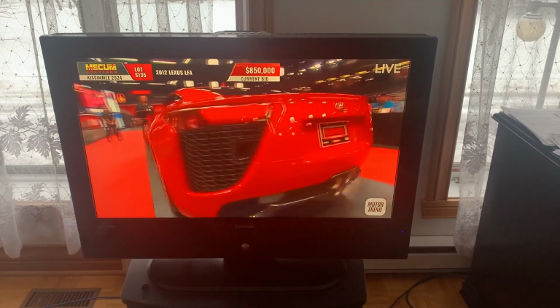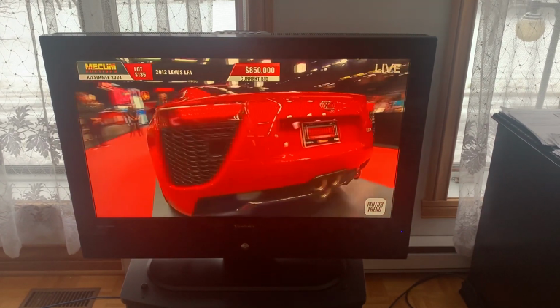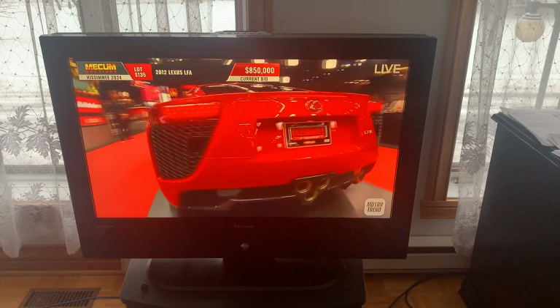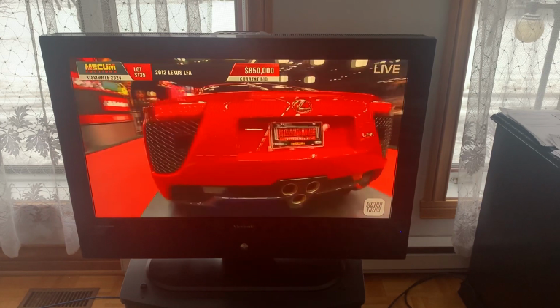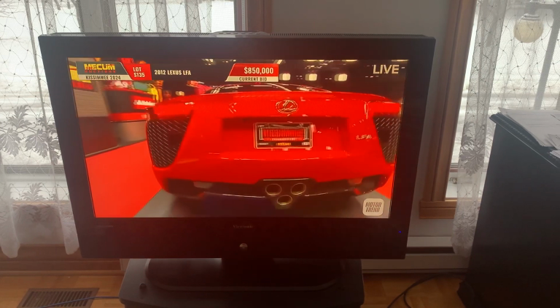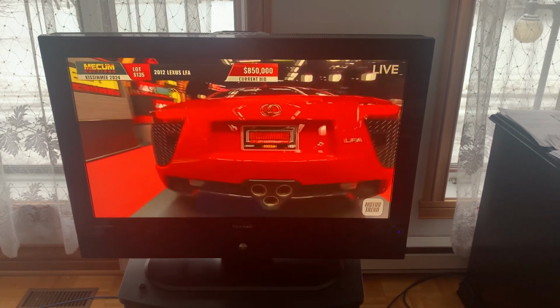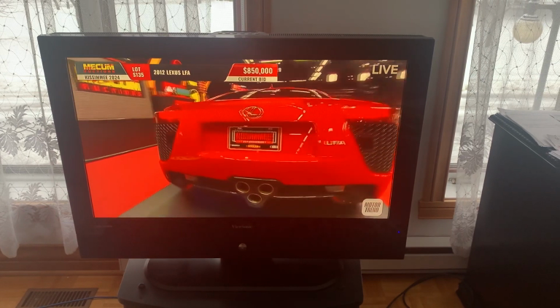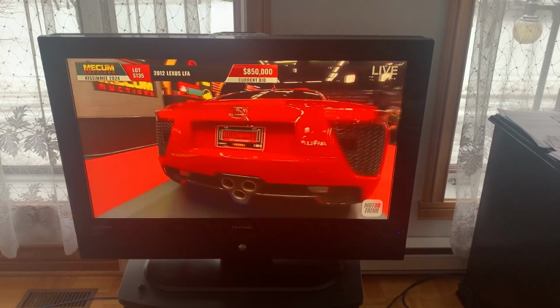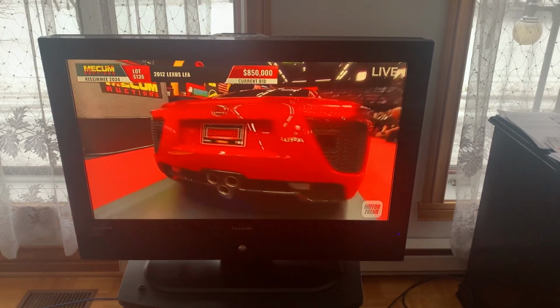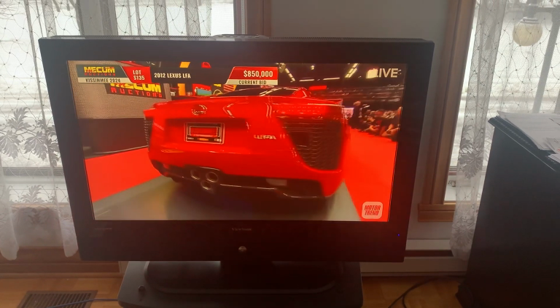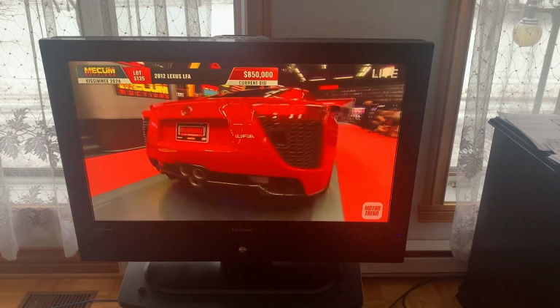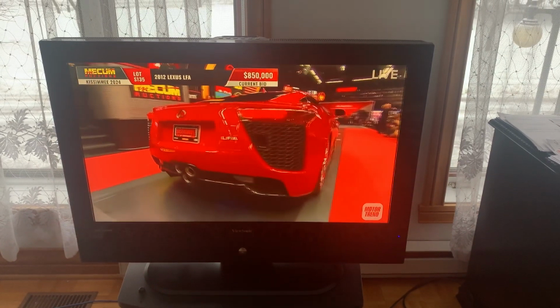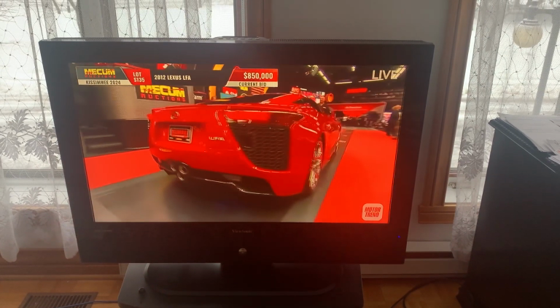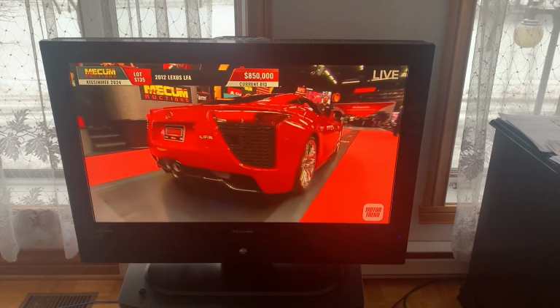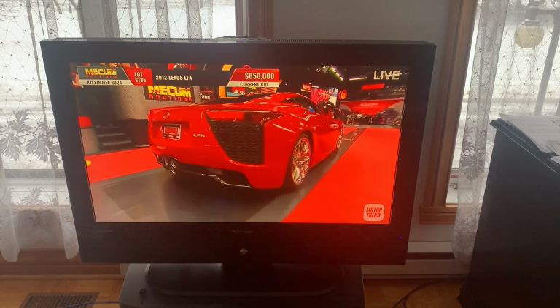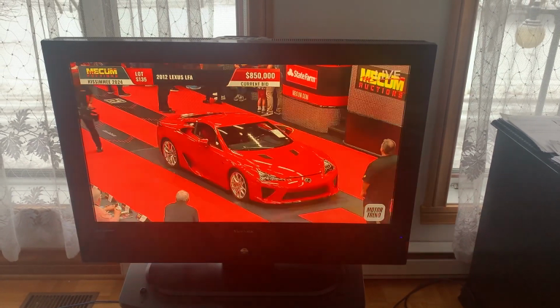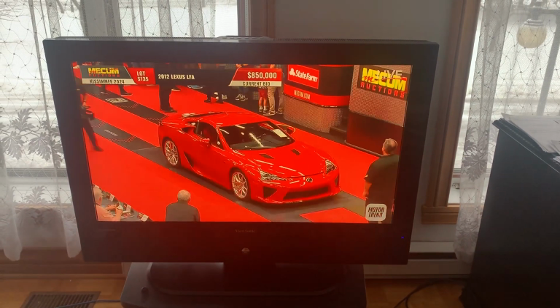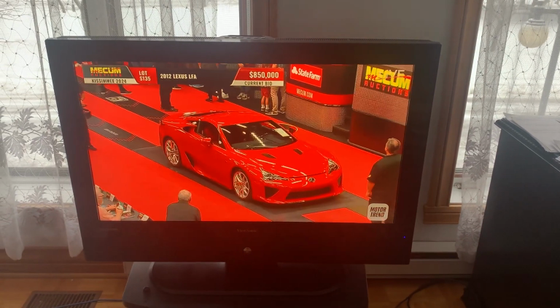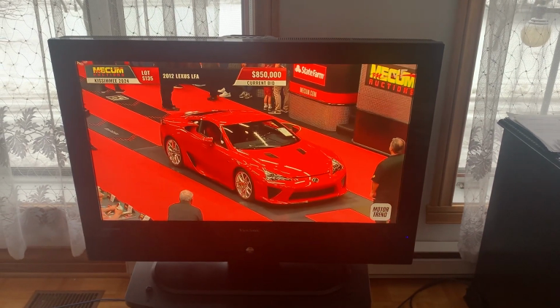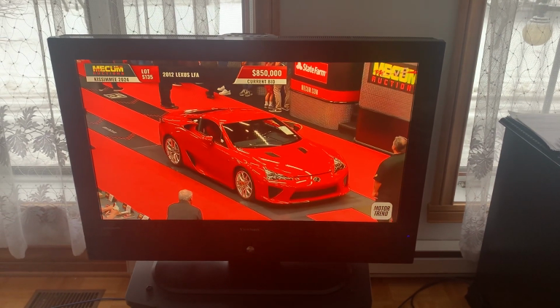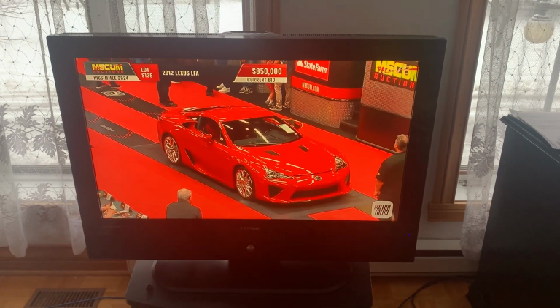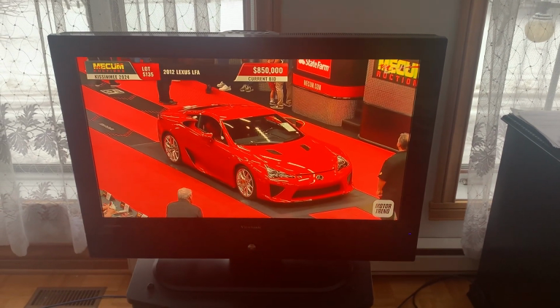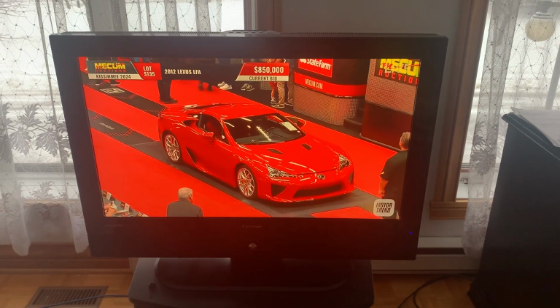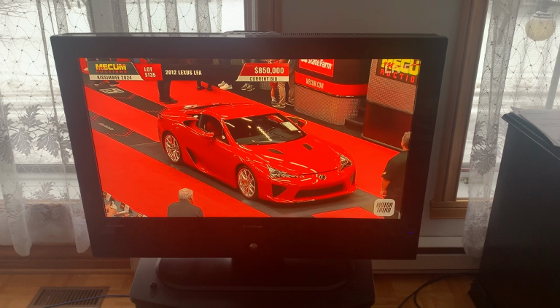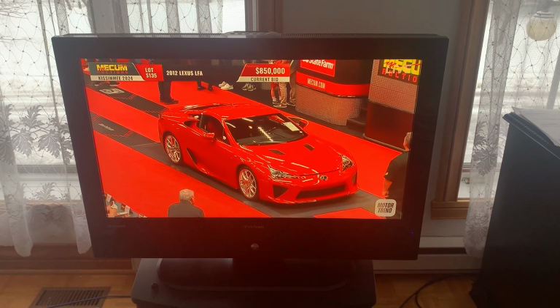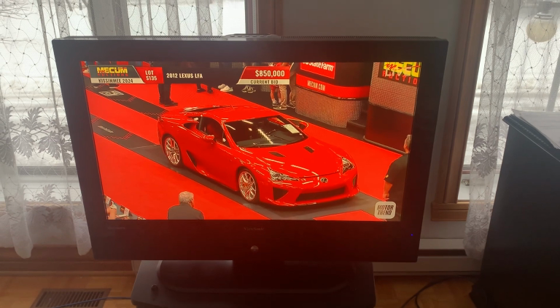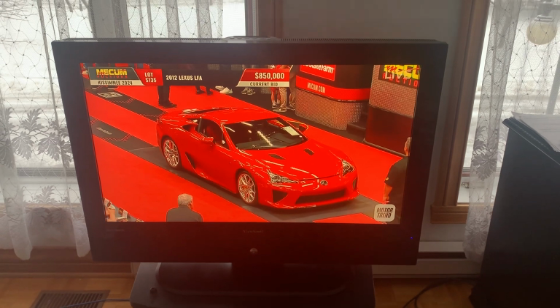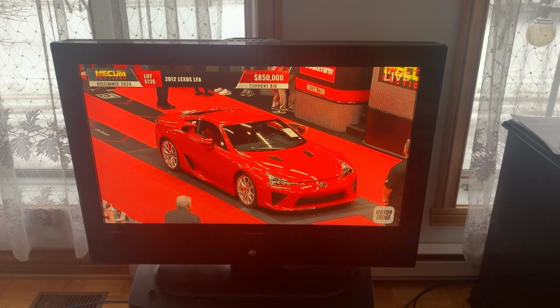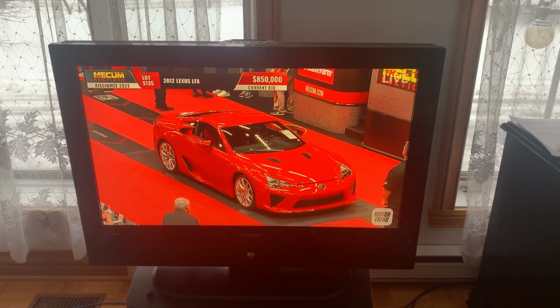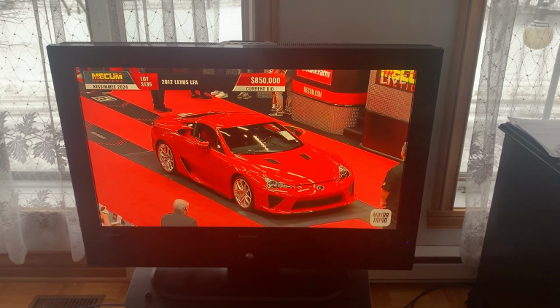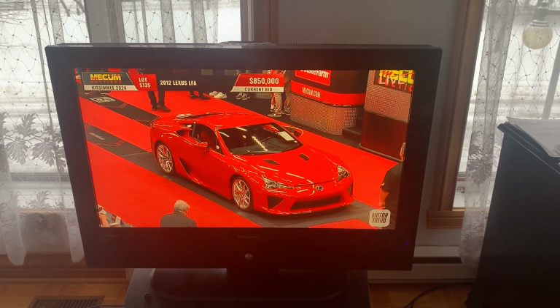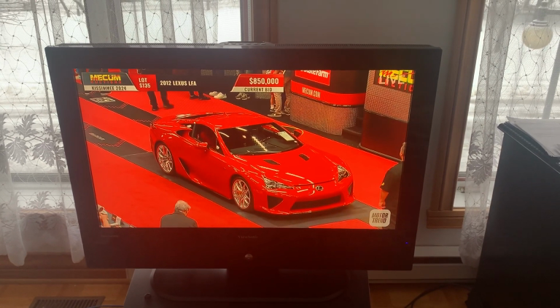The LFA, Acura NSX, Nissan GTR — I'd like to have those three cars in my garage.